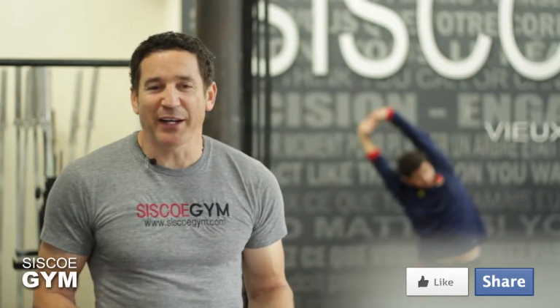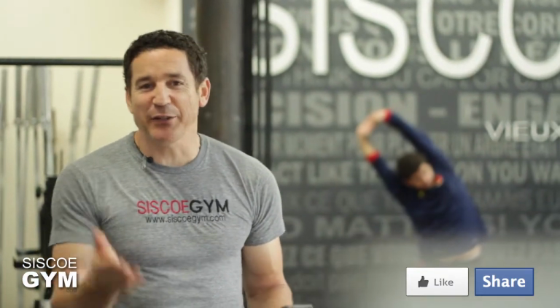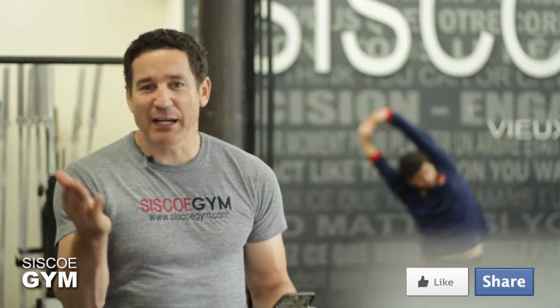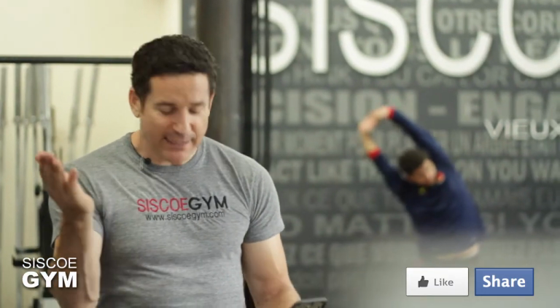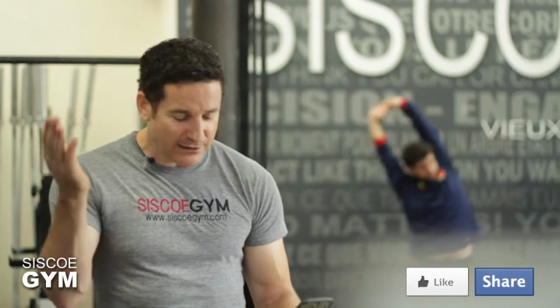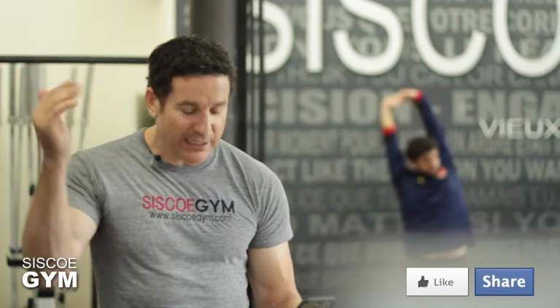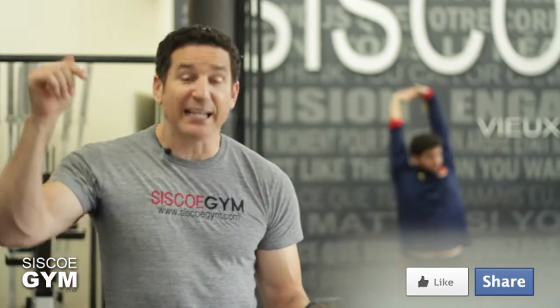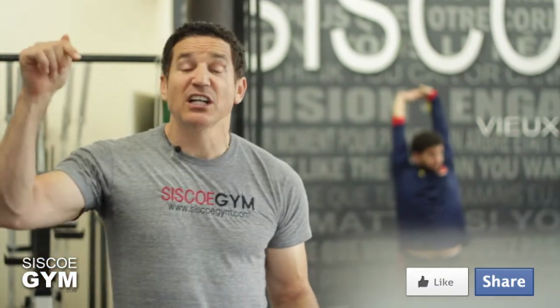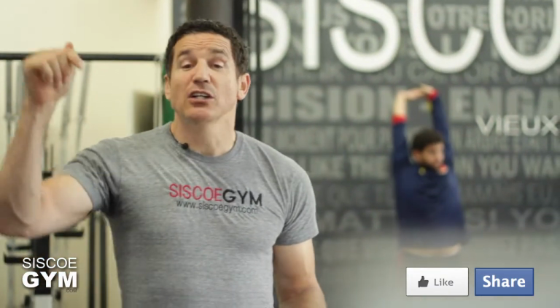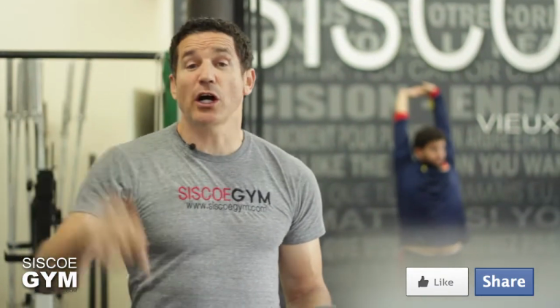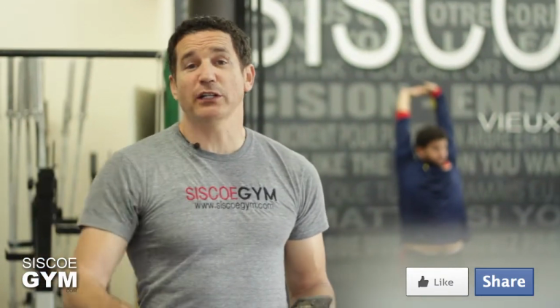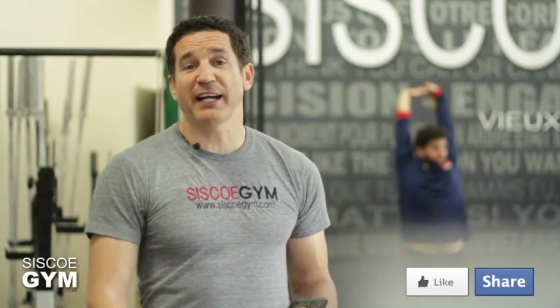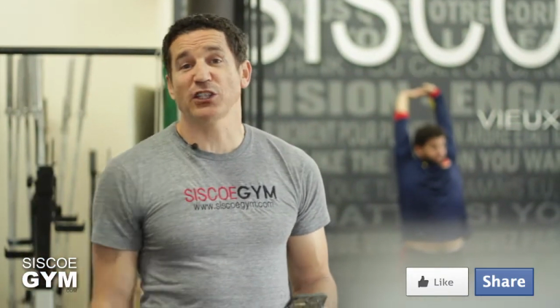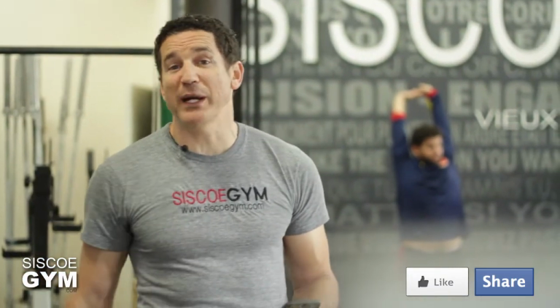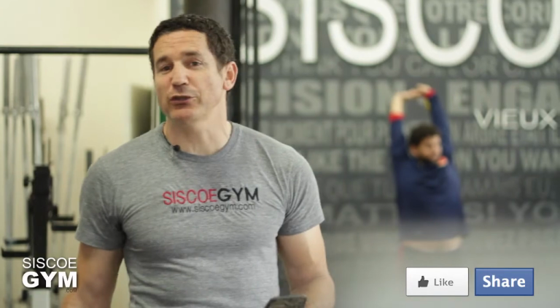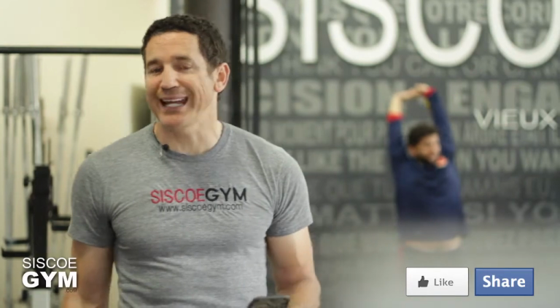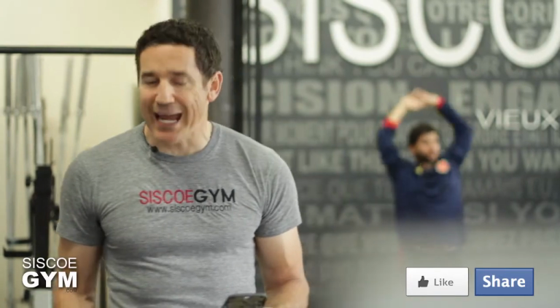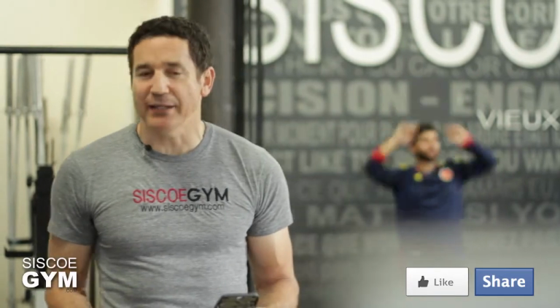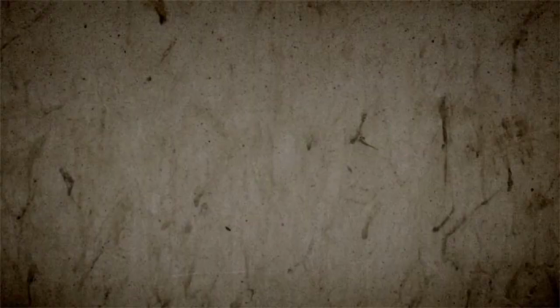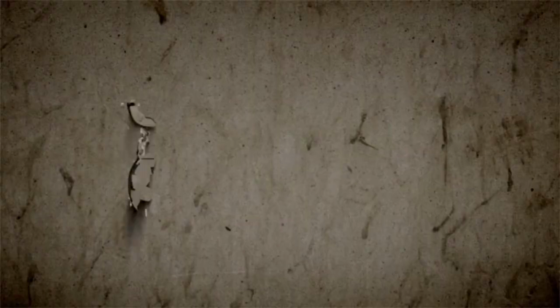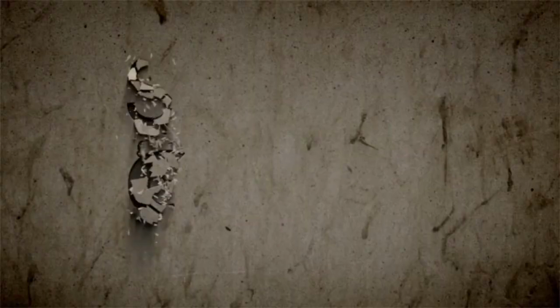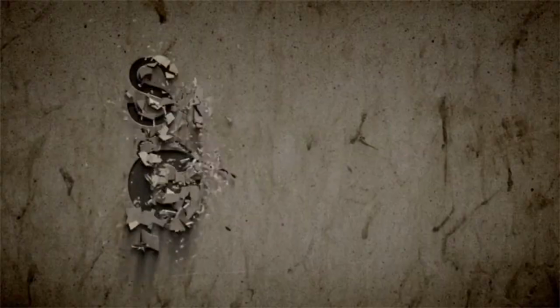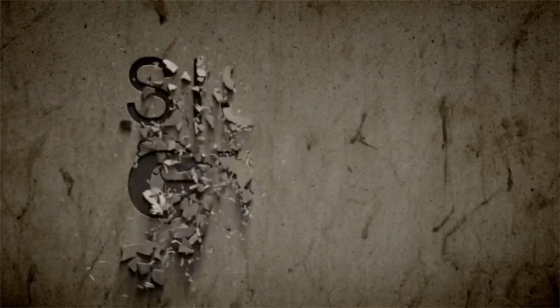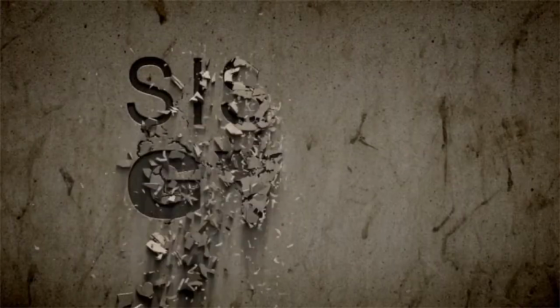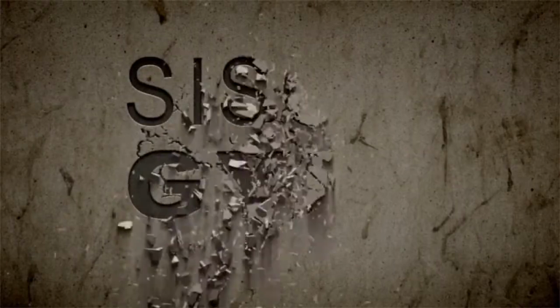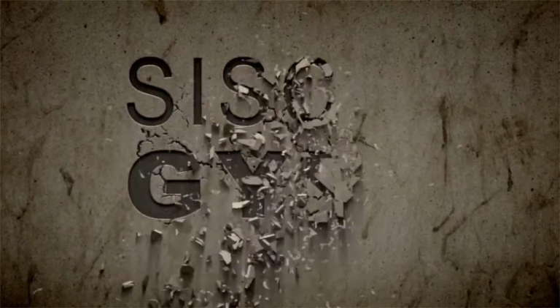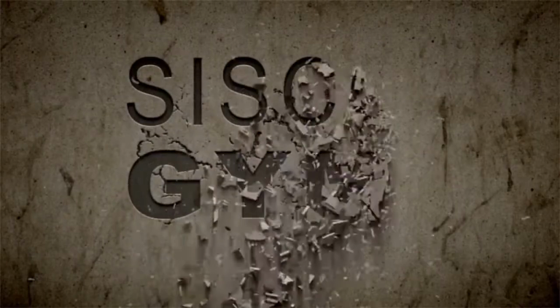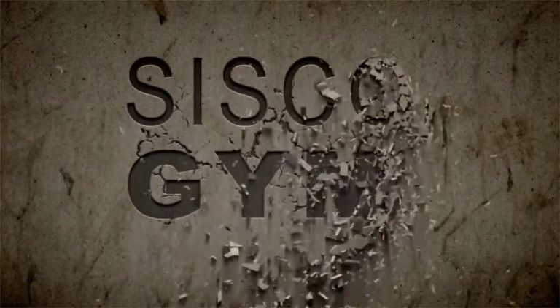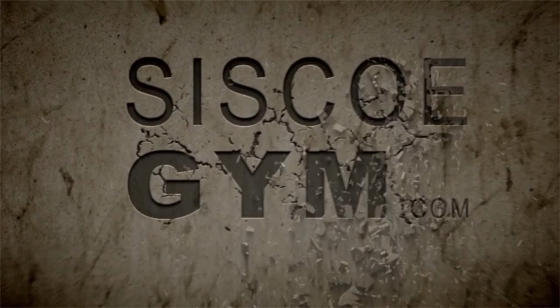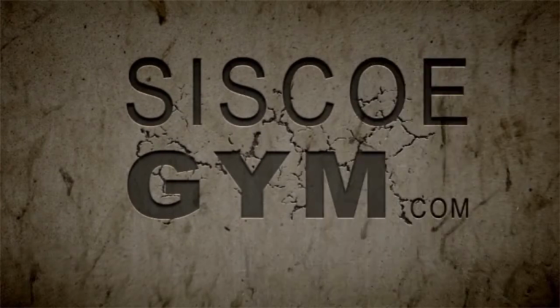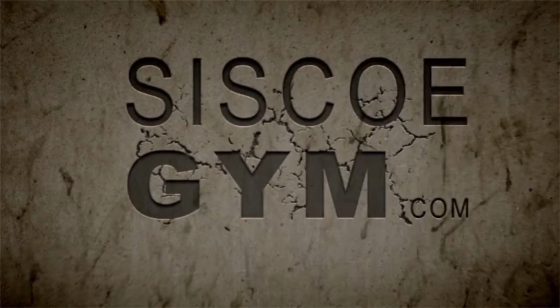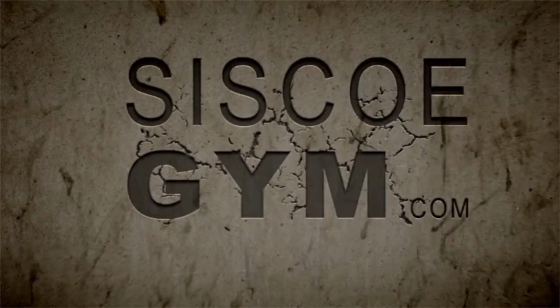All right, there you have it. That's today's cardiovascular weight training and gymnastics exercise prescription of the day.